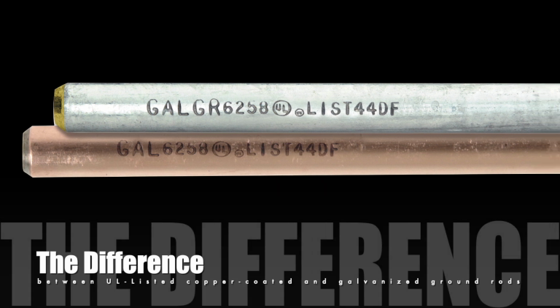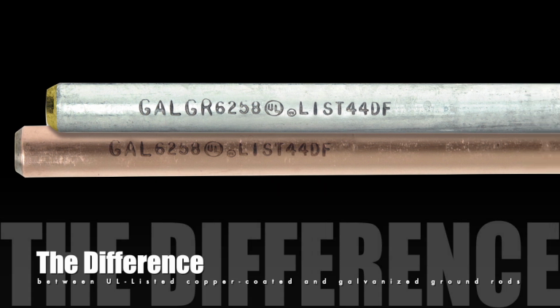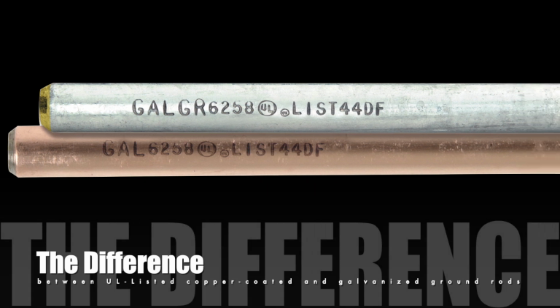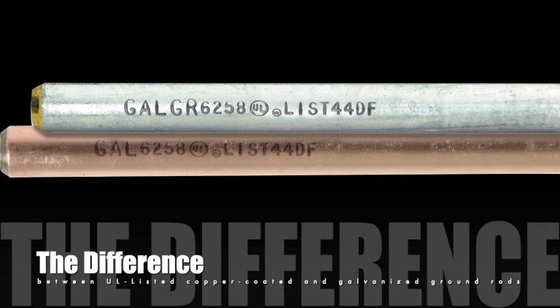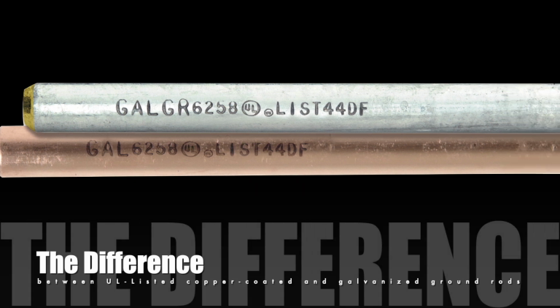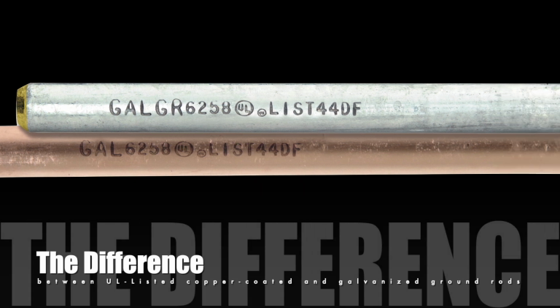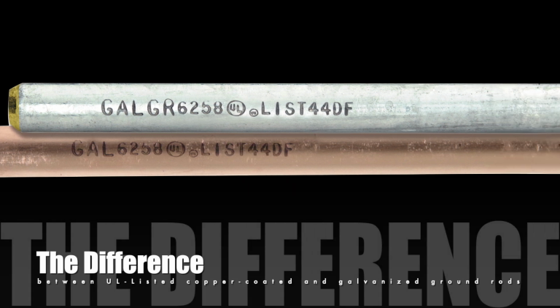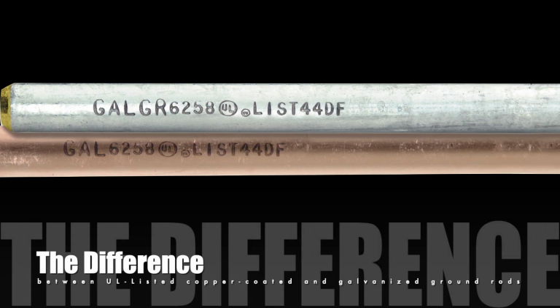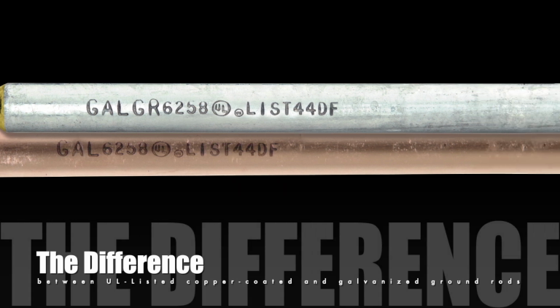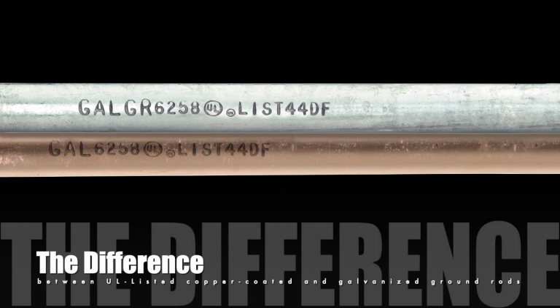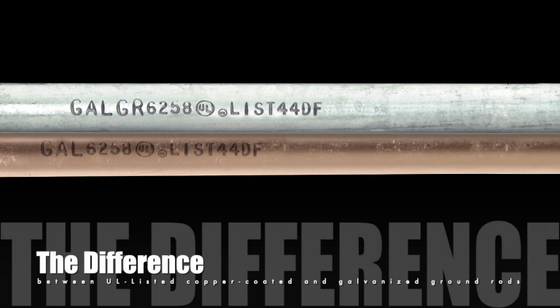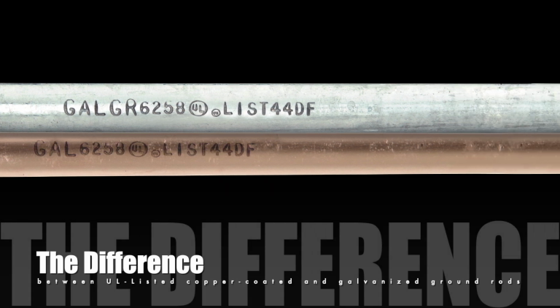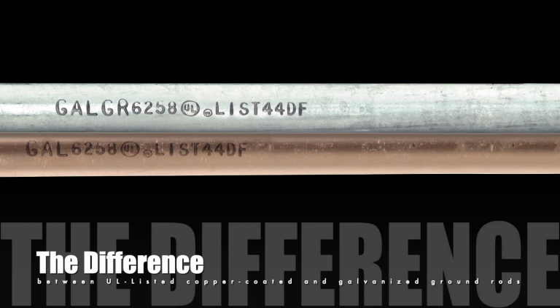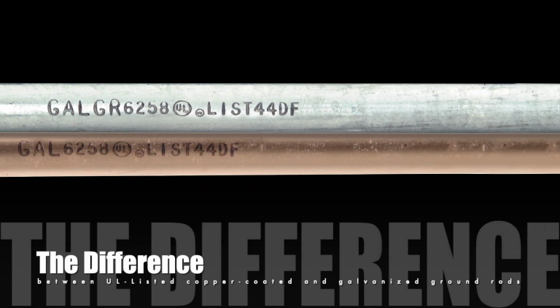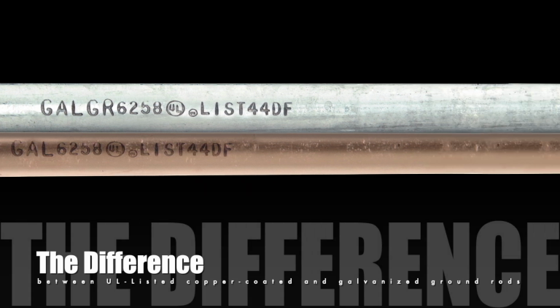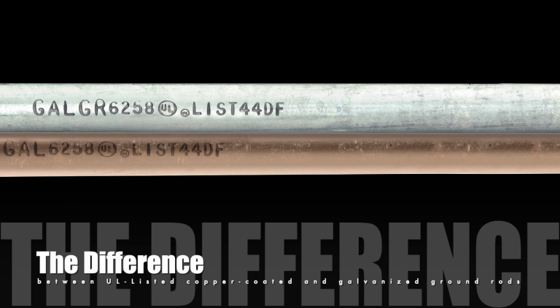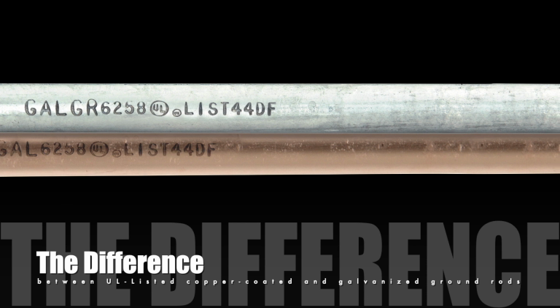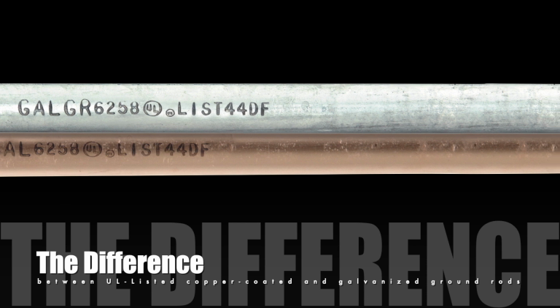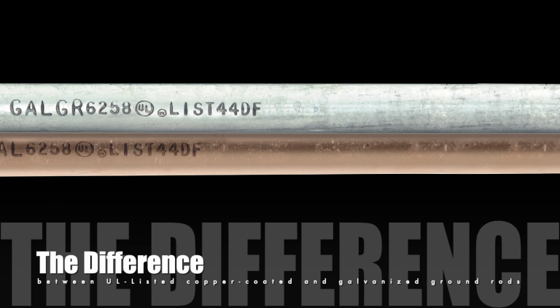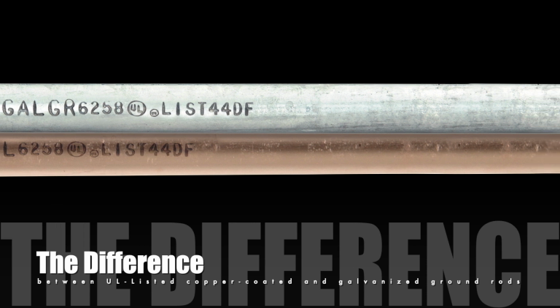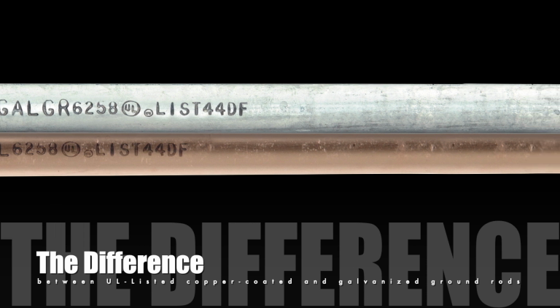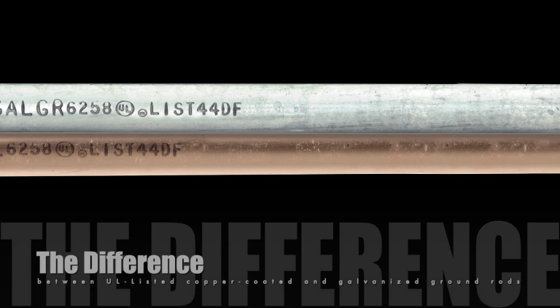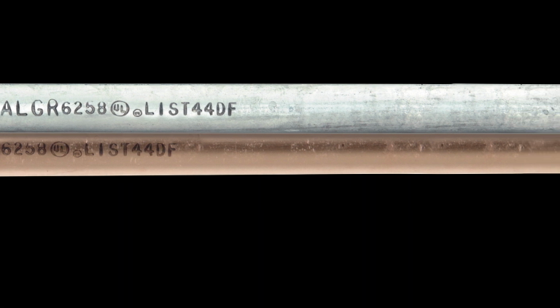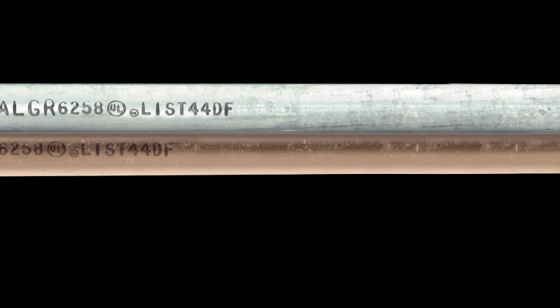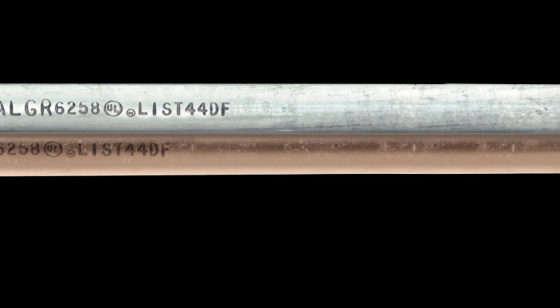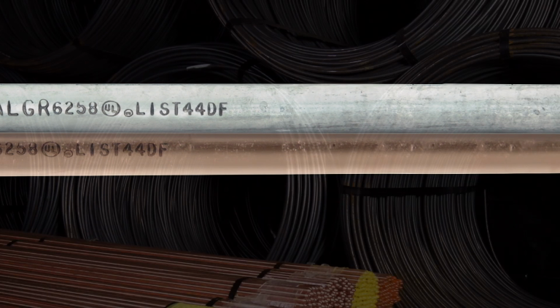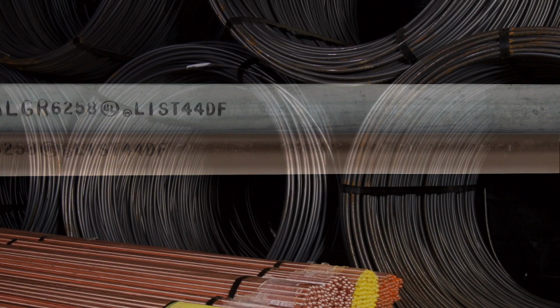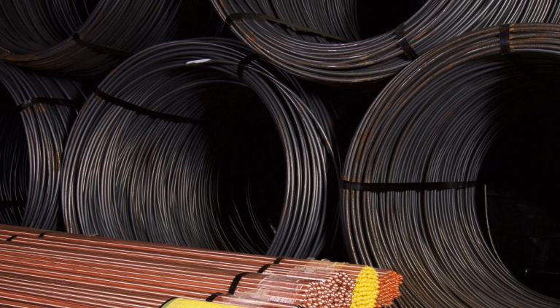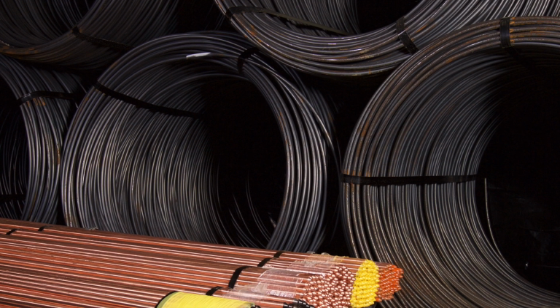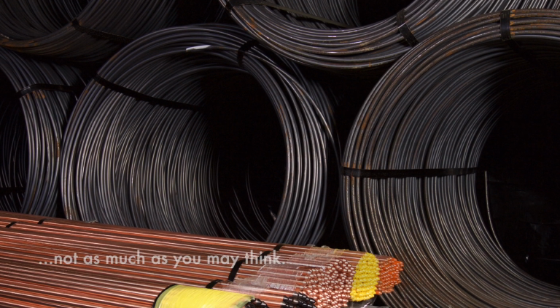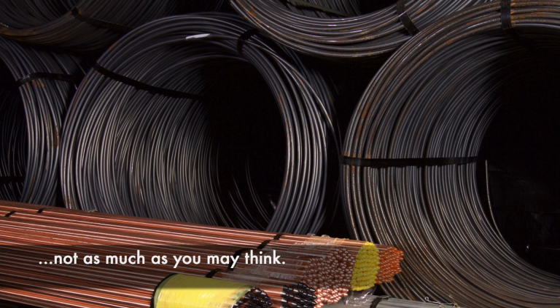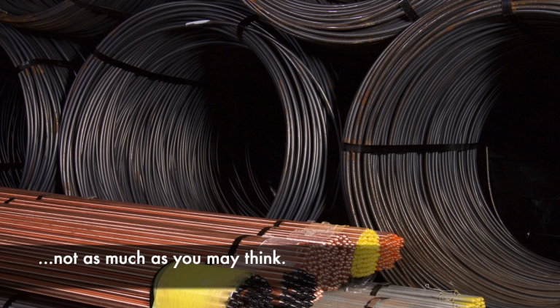What's the difference between Galvan's UL-listed copper-coated and galvanized ground rods? Not as much as you may think.